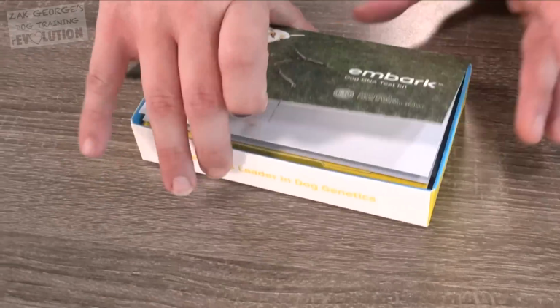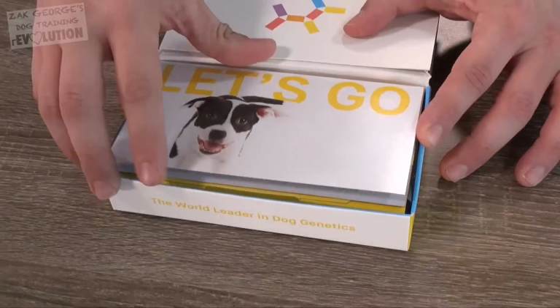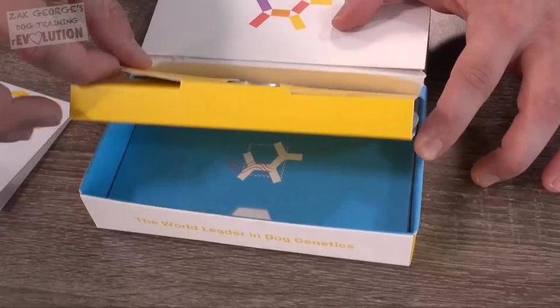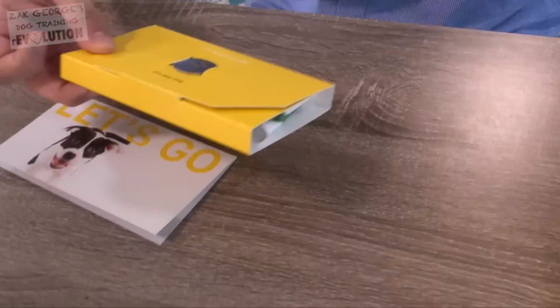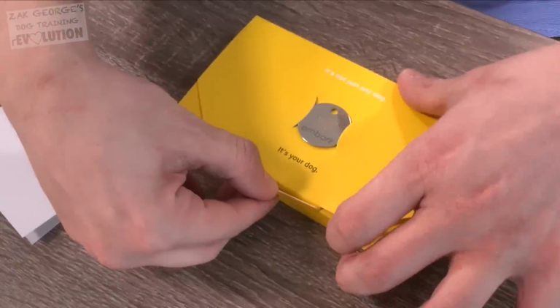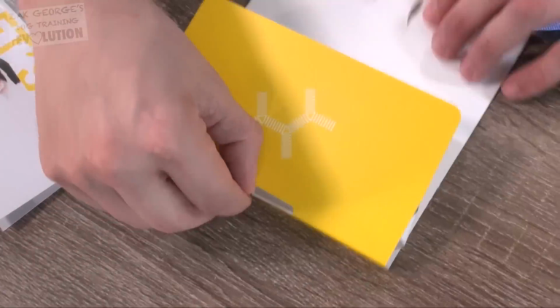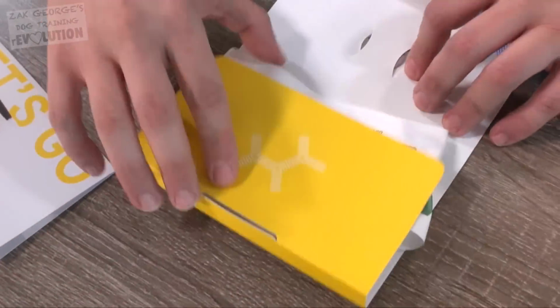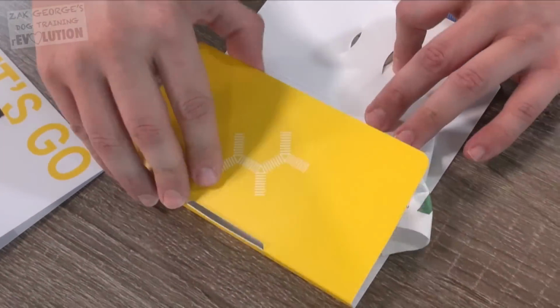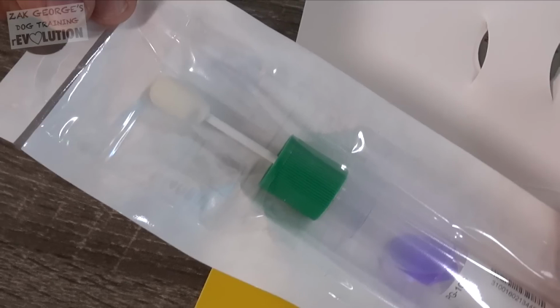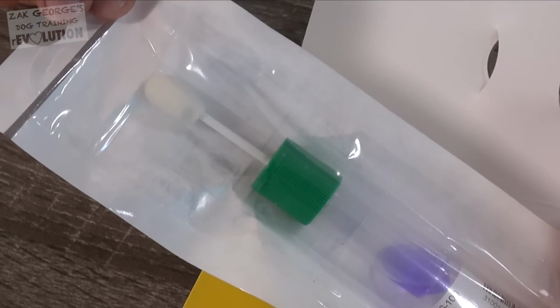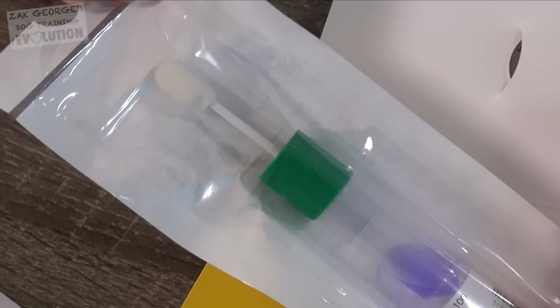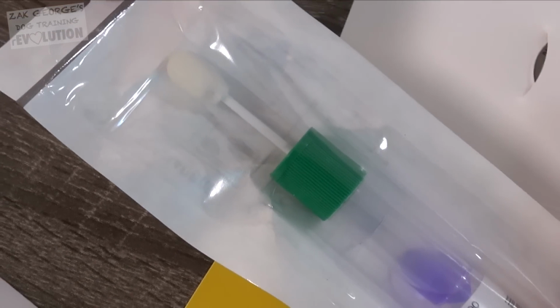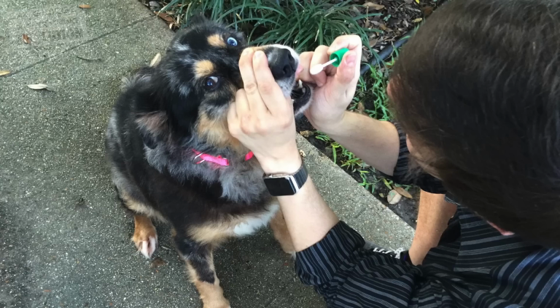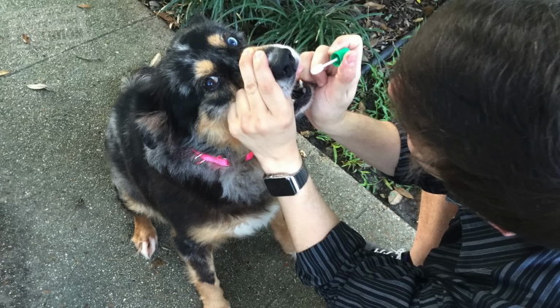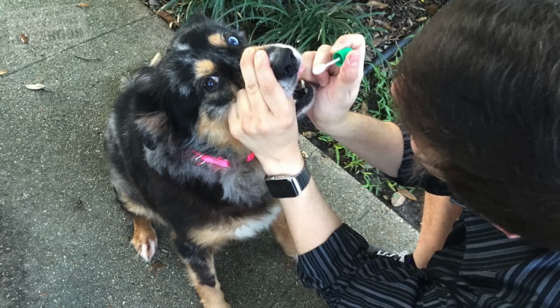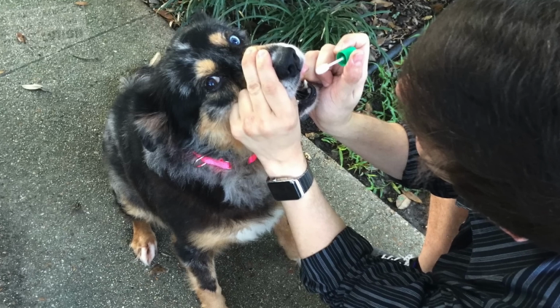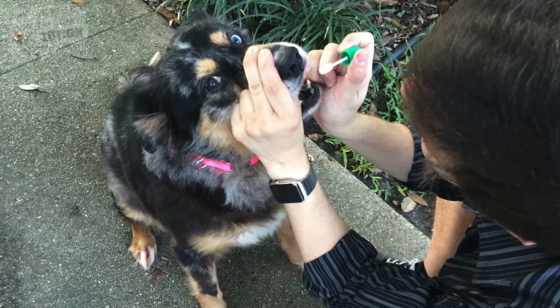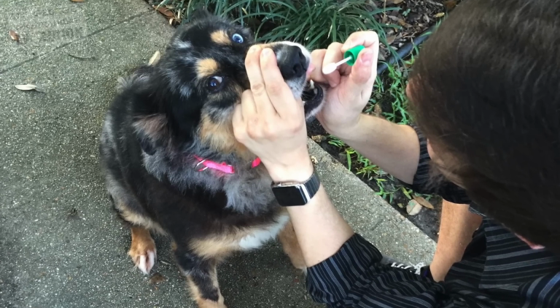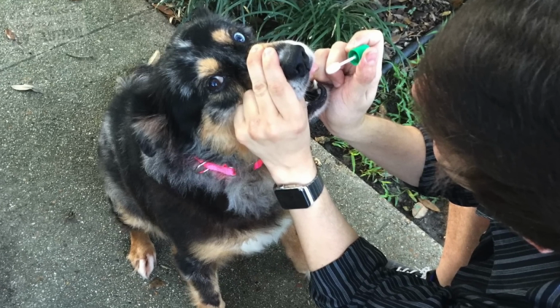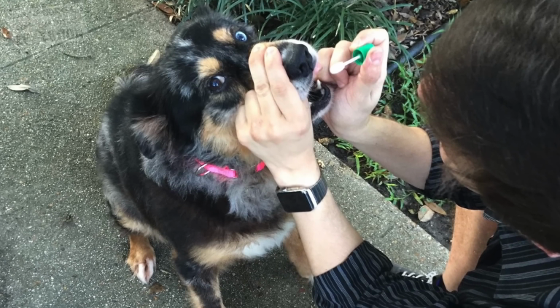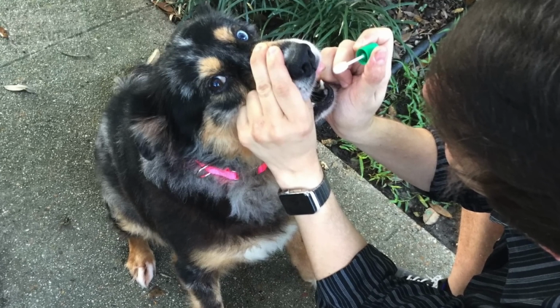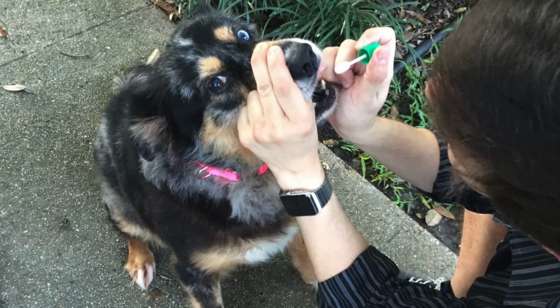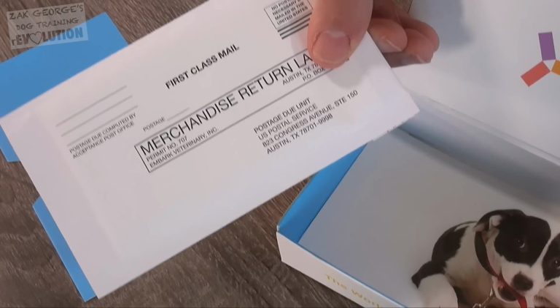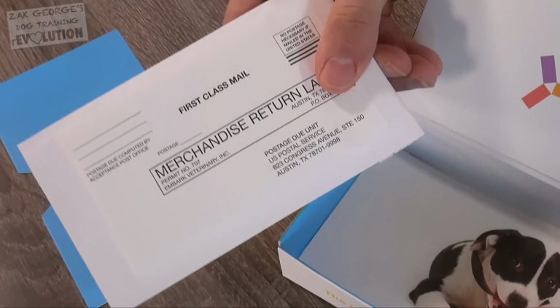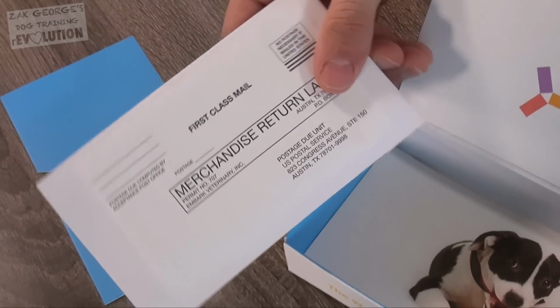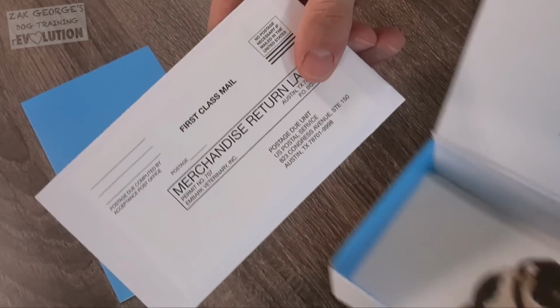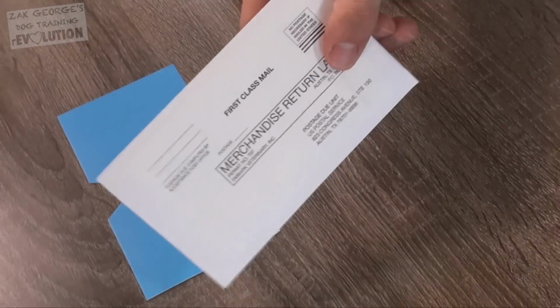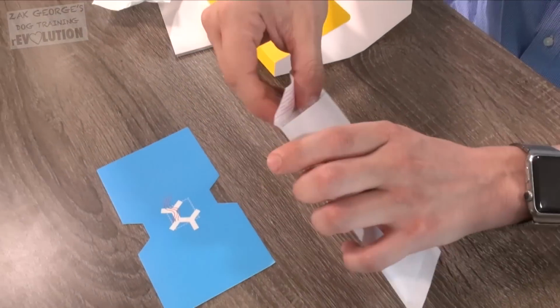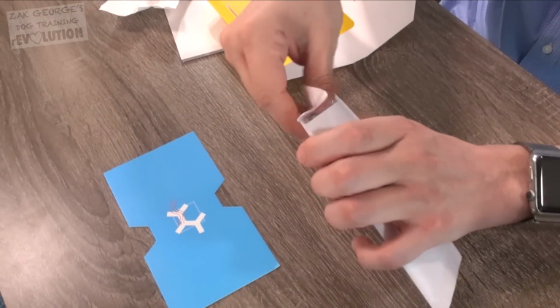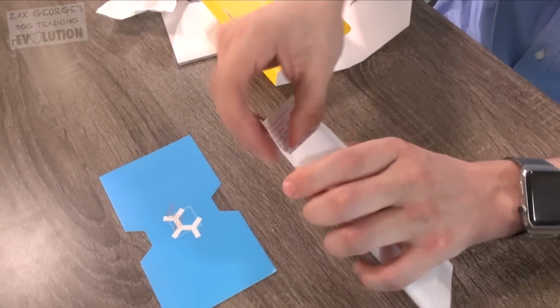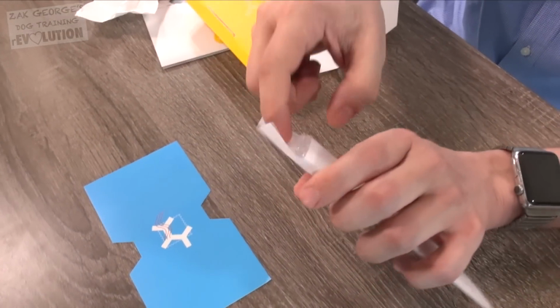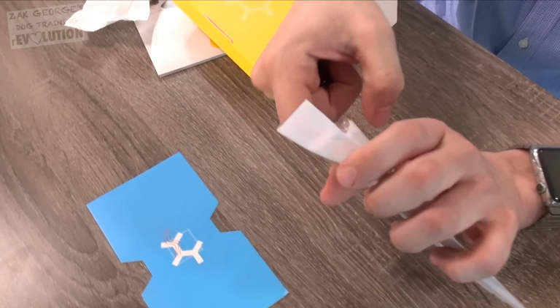It's really easy to collect the sample too. You just swab your dog's cheek and drop it in the mail with the included packaging and postage, and then just wait to hear back.